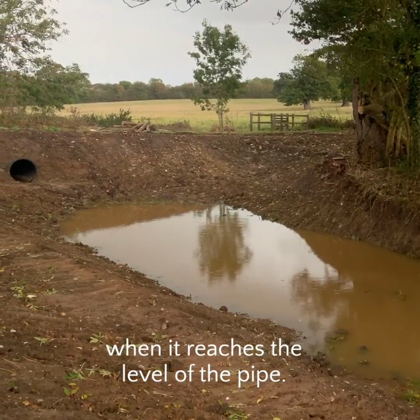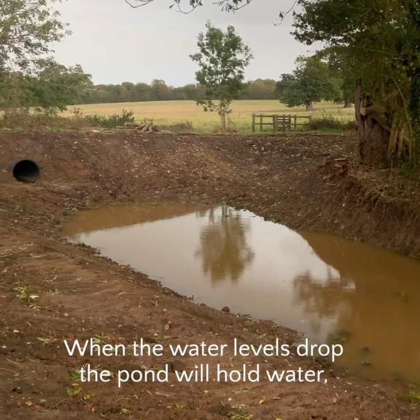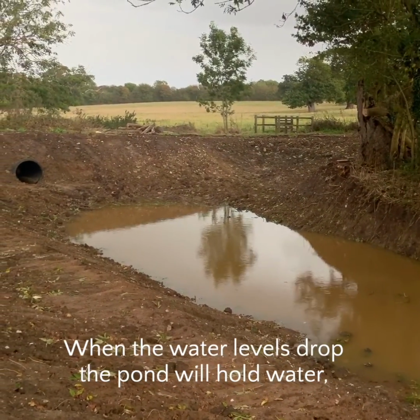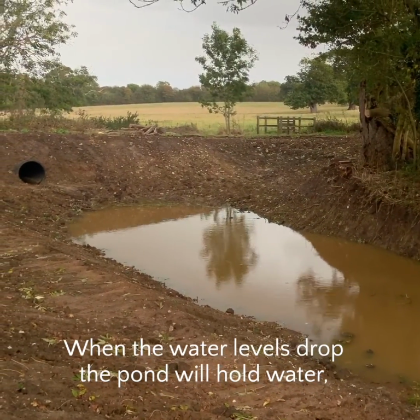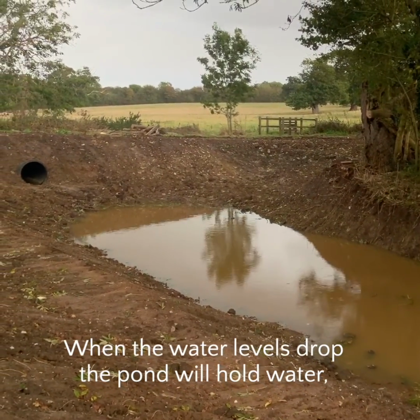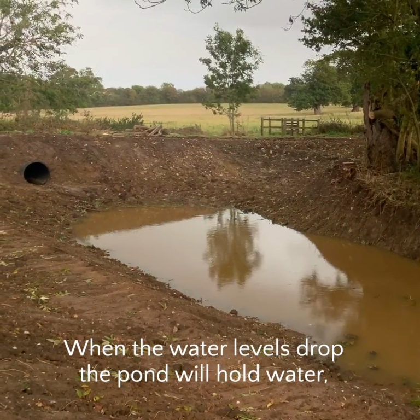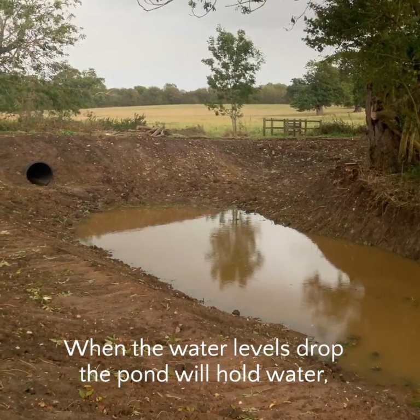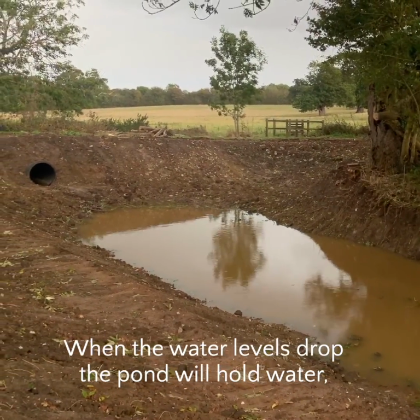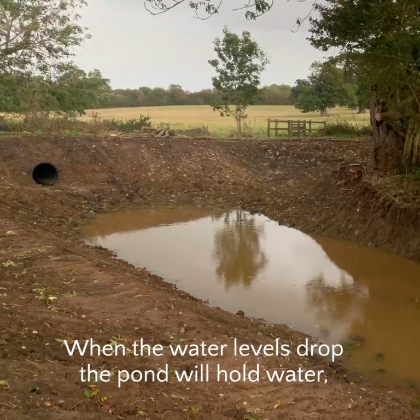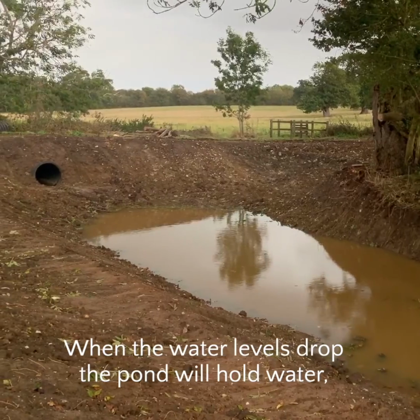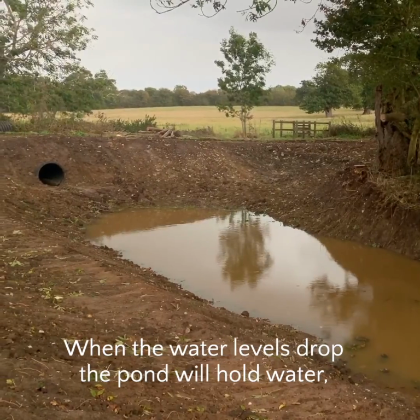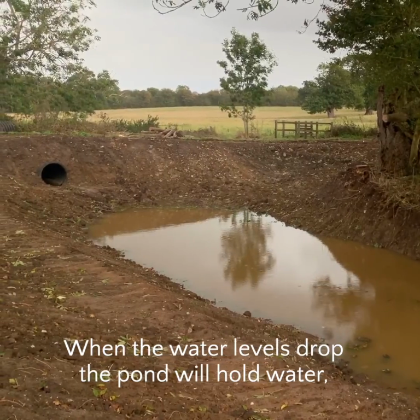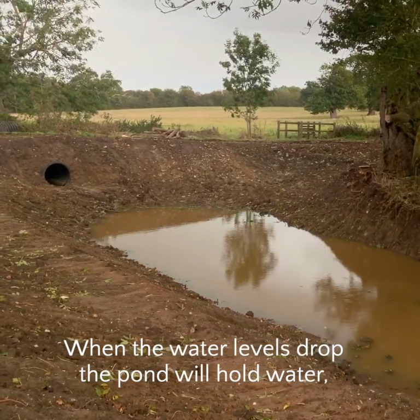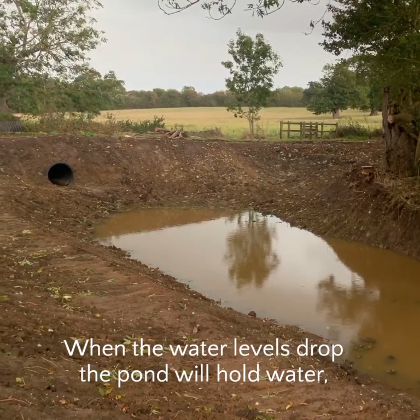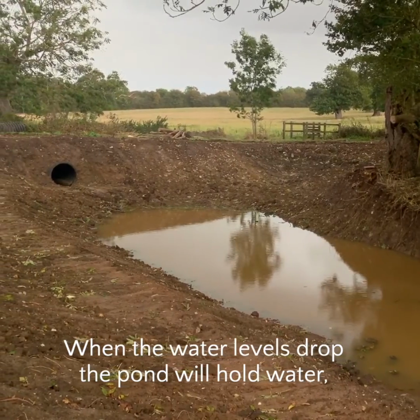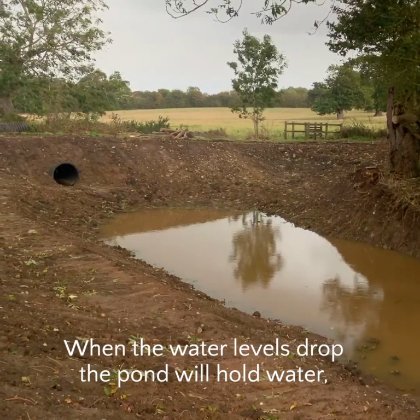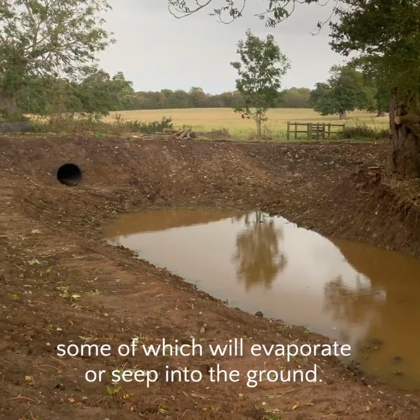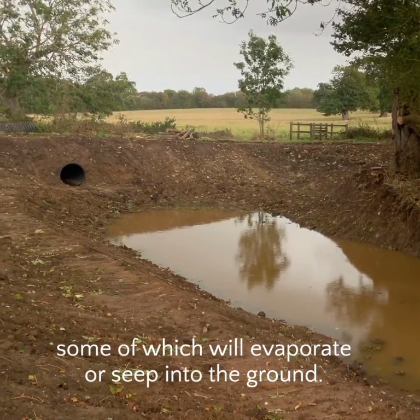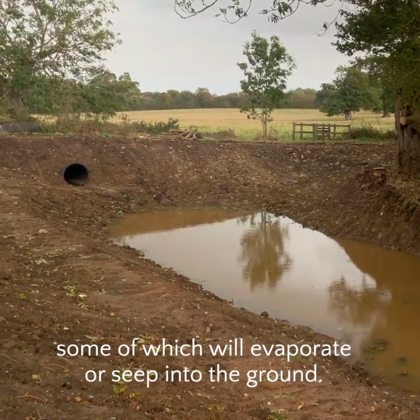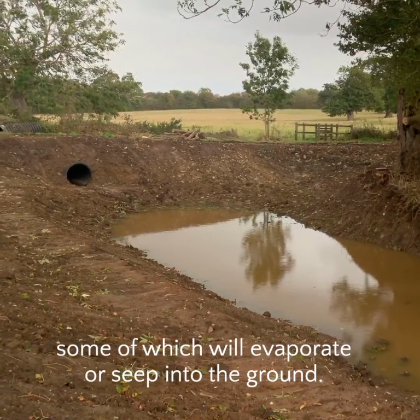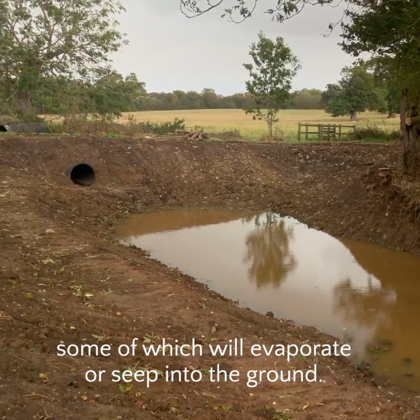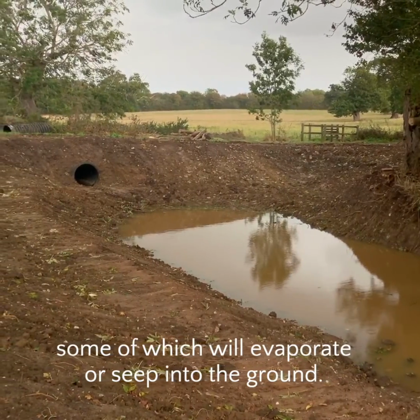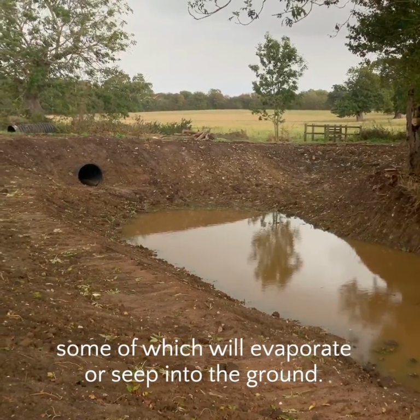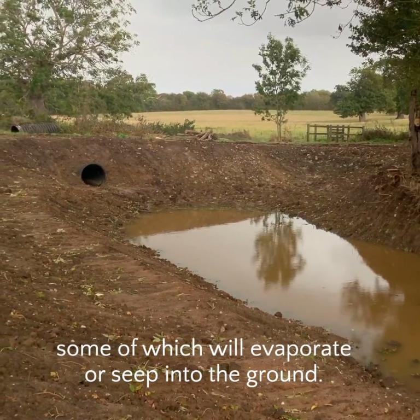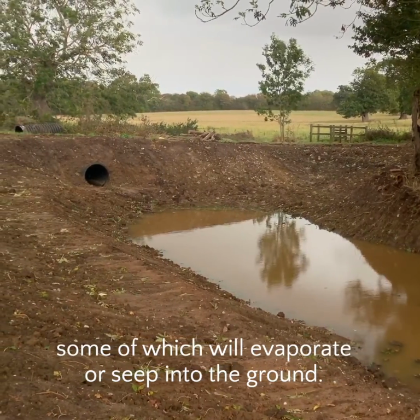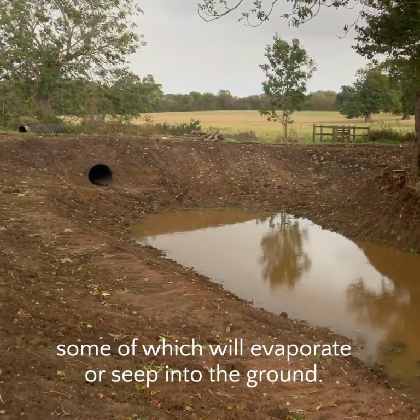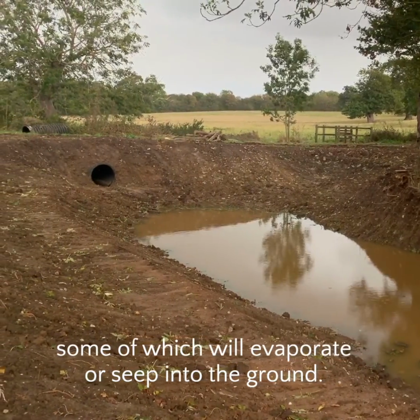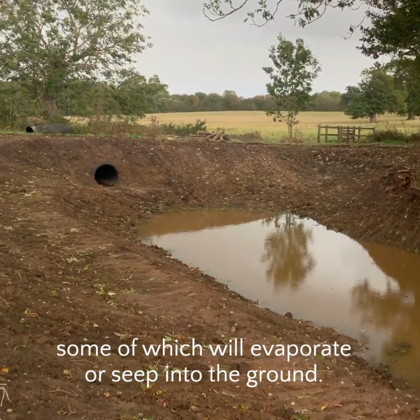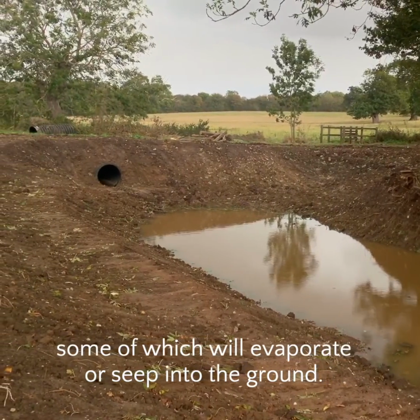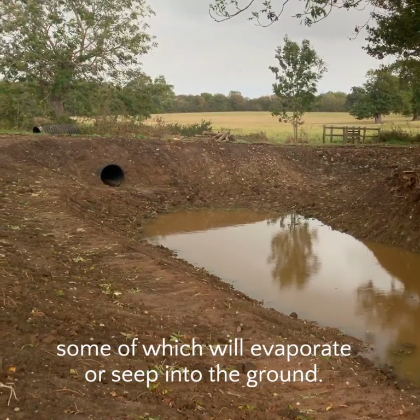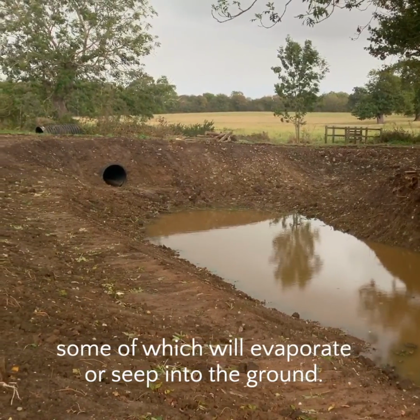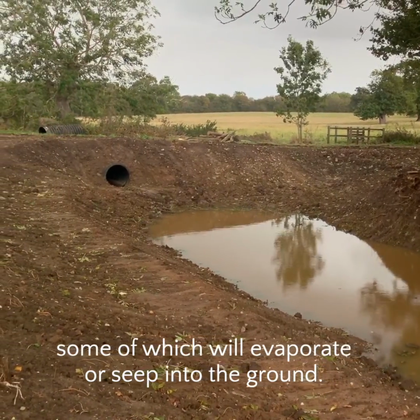When the water levels drop, the pond will hold water, some of which will evaporate or seep into the ground.